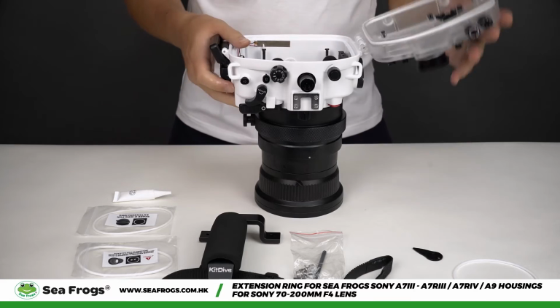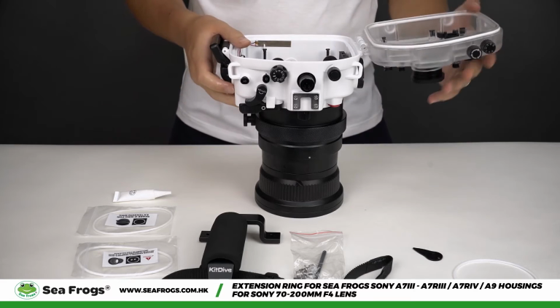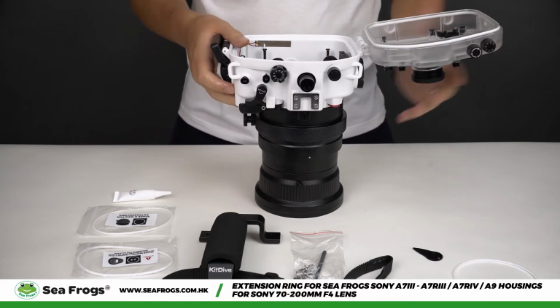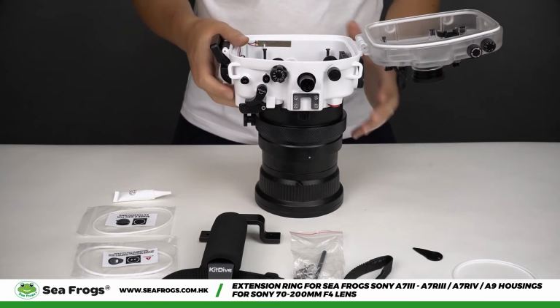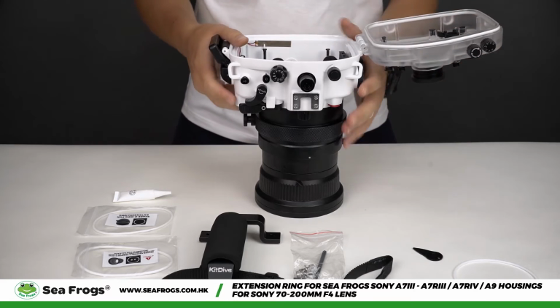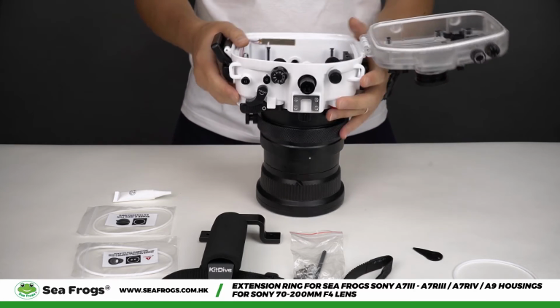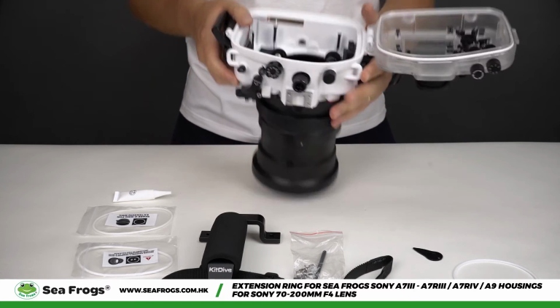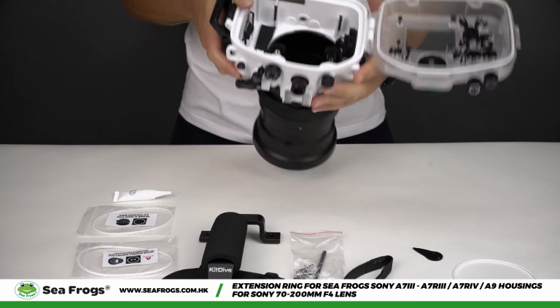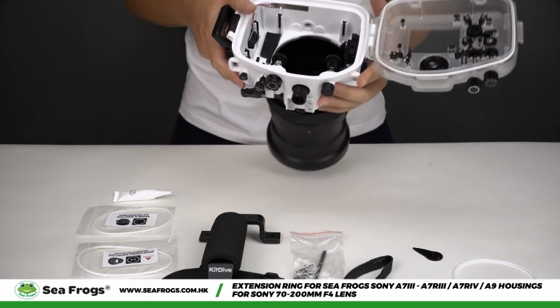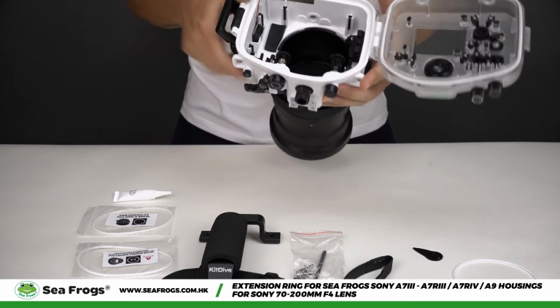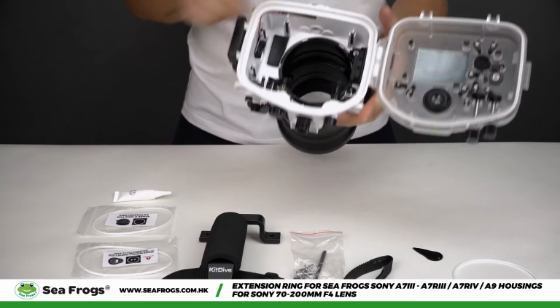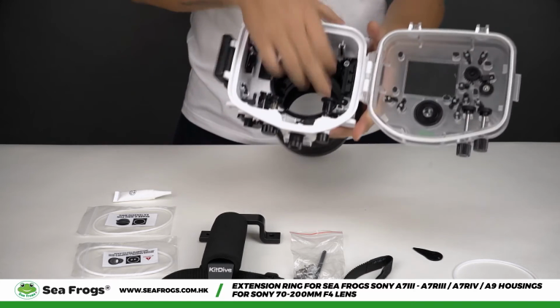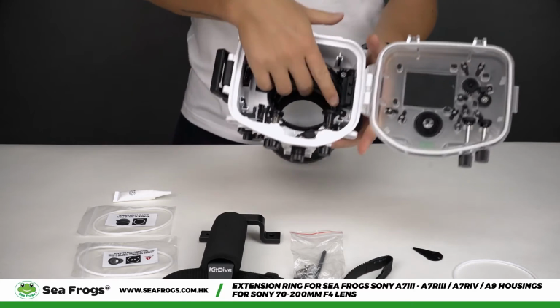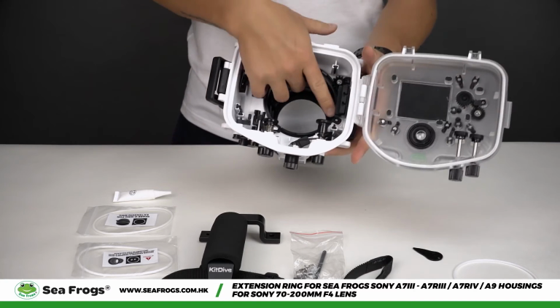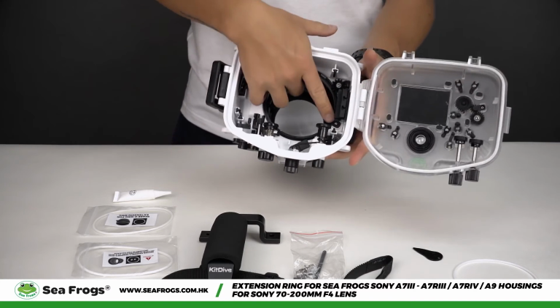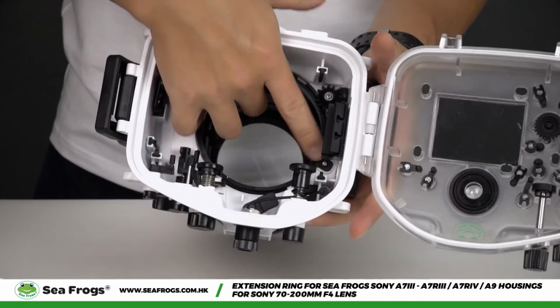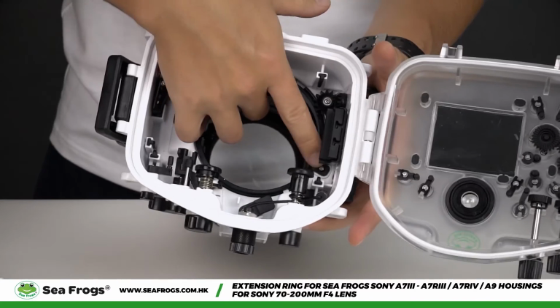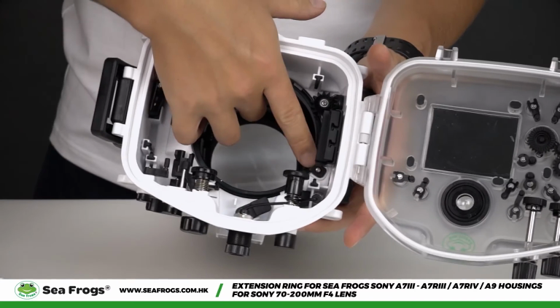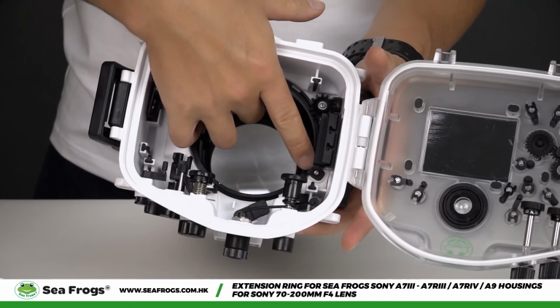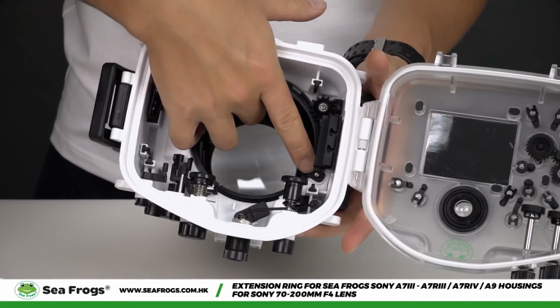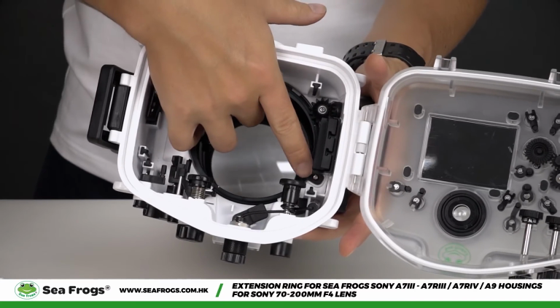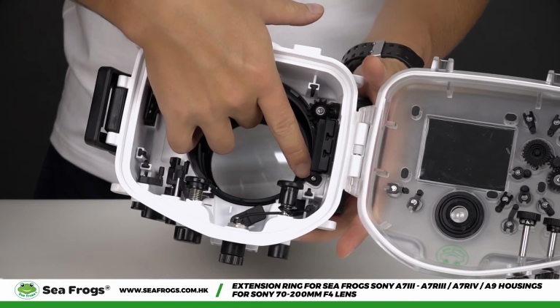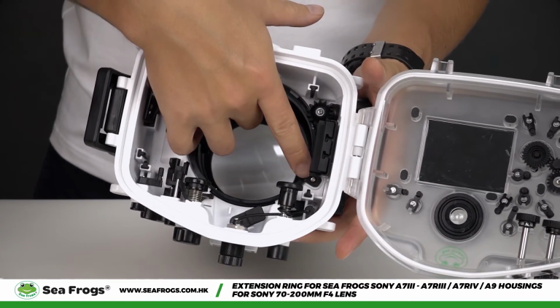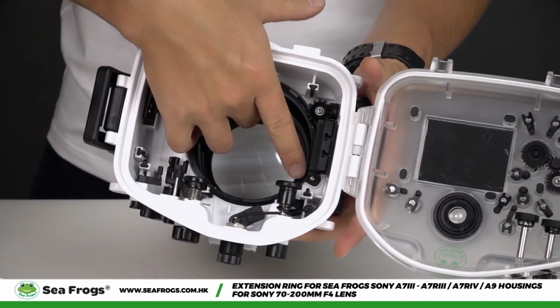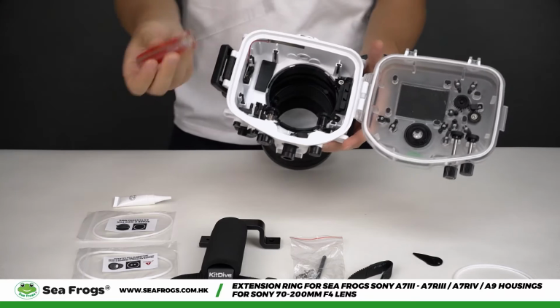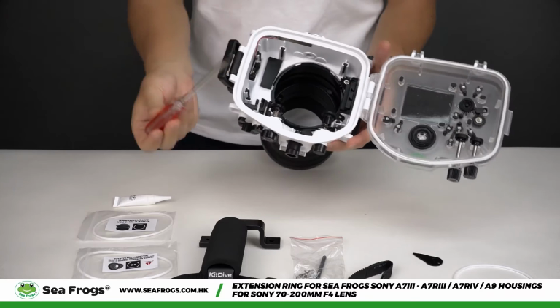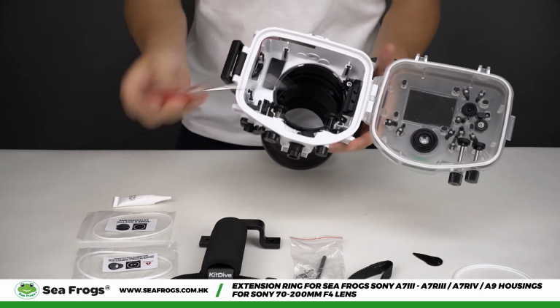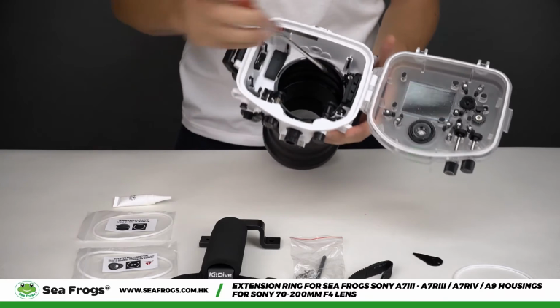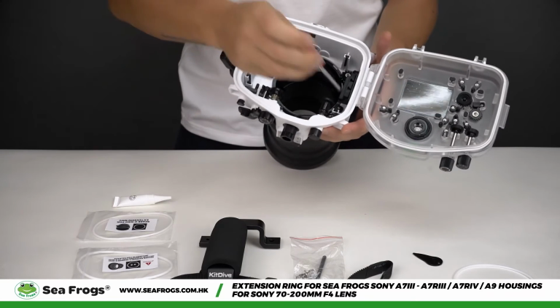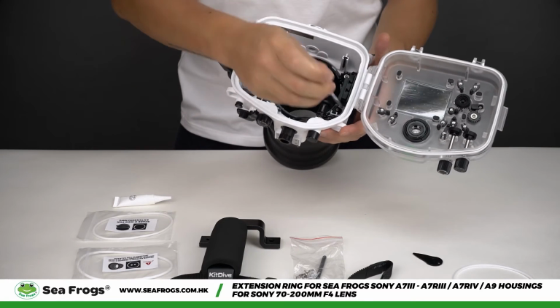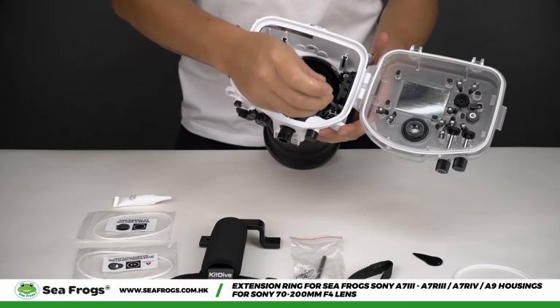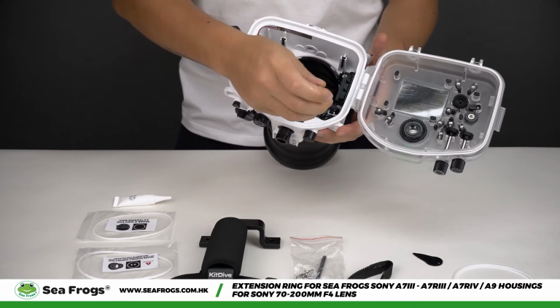Open the camera housing and lock the port by tightening the locking pin.